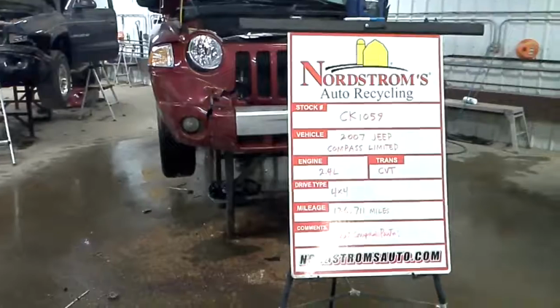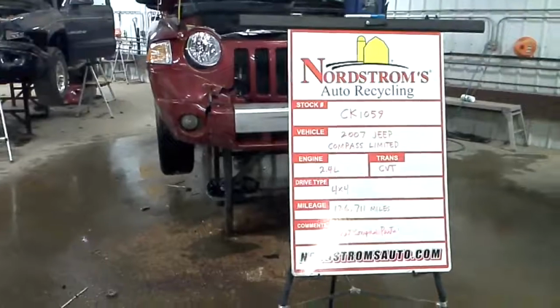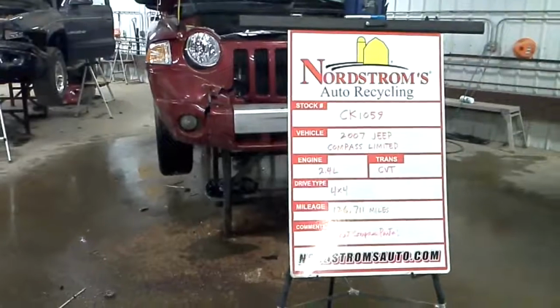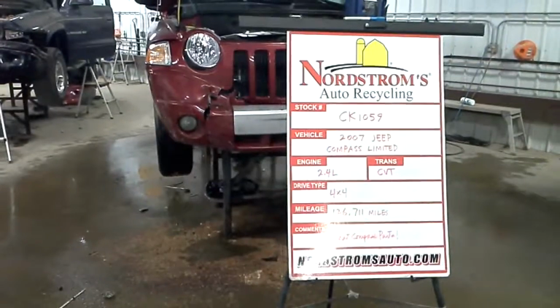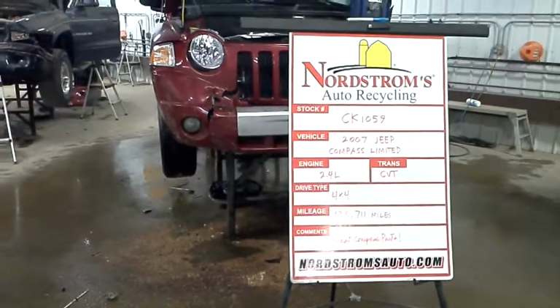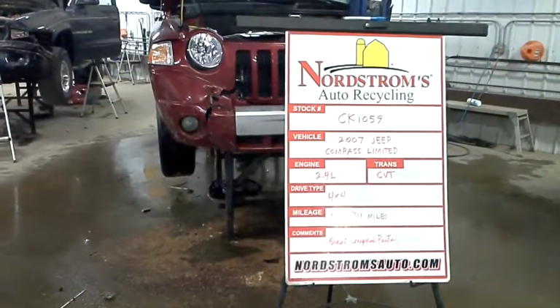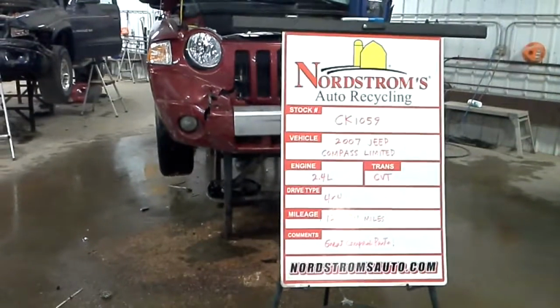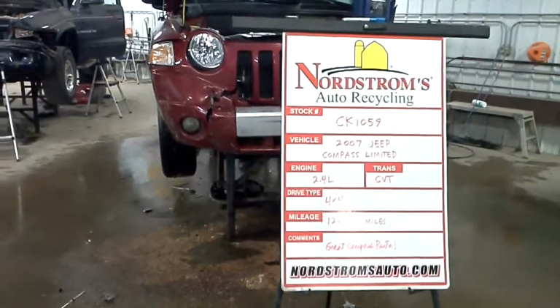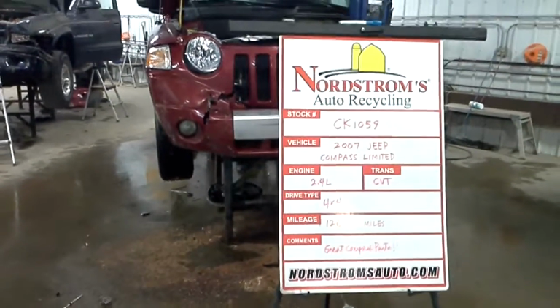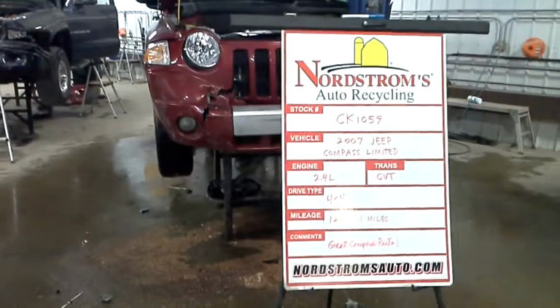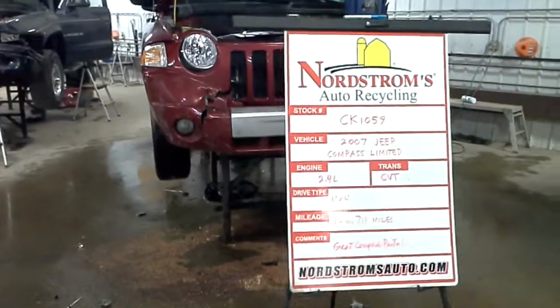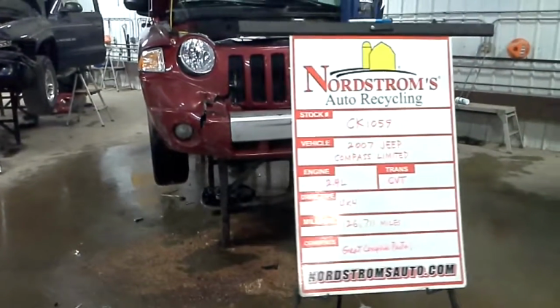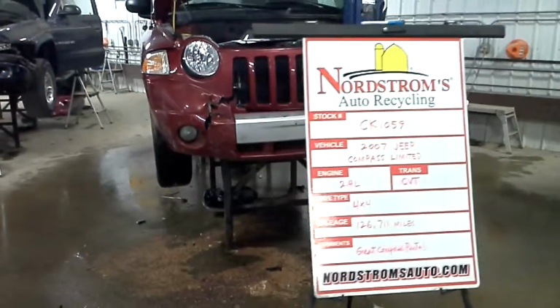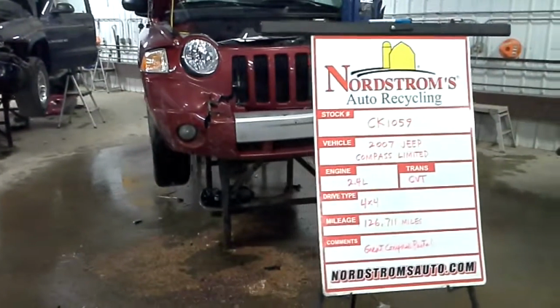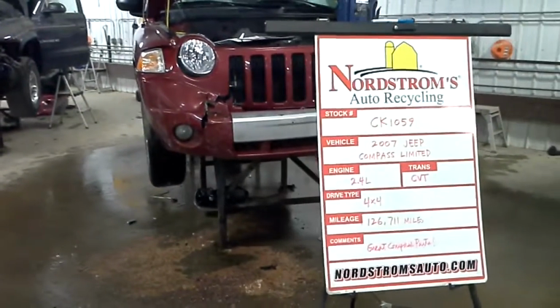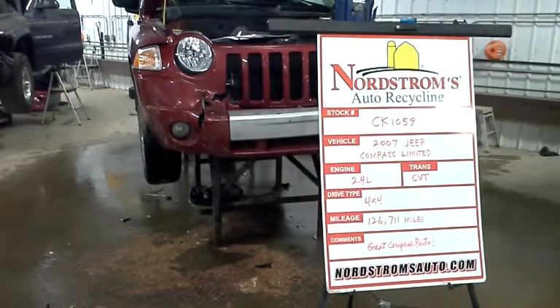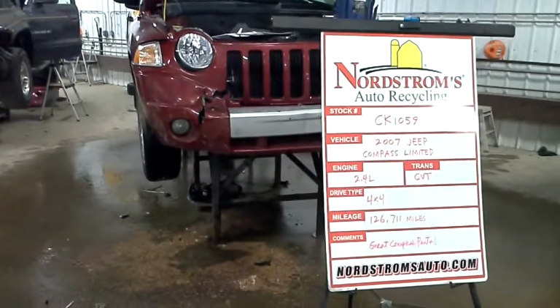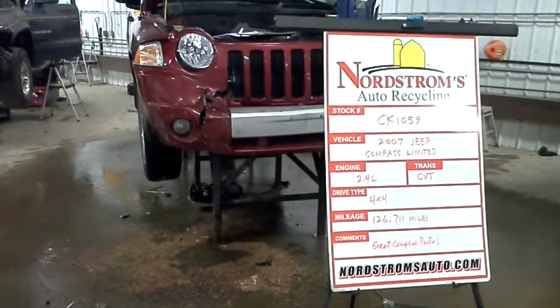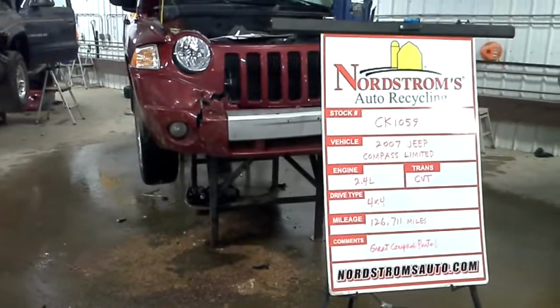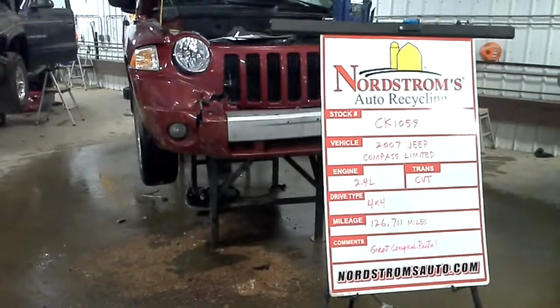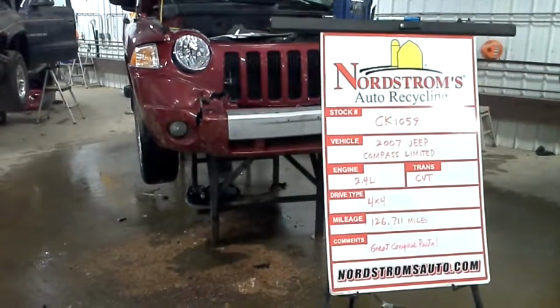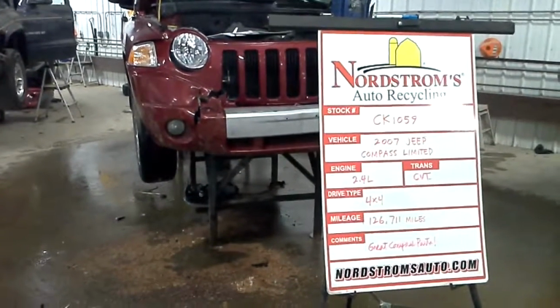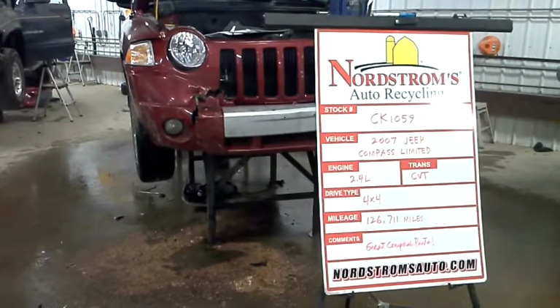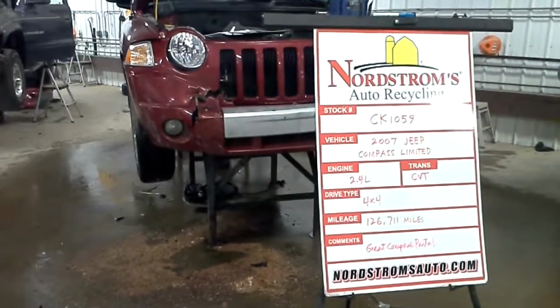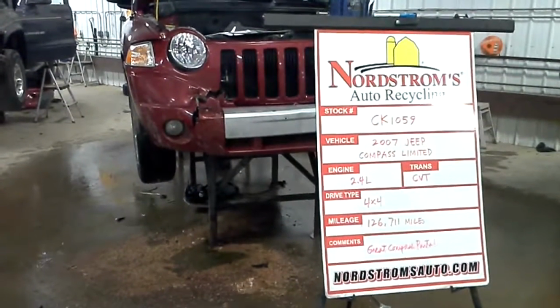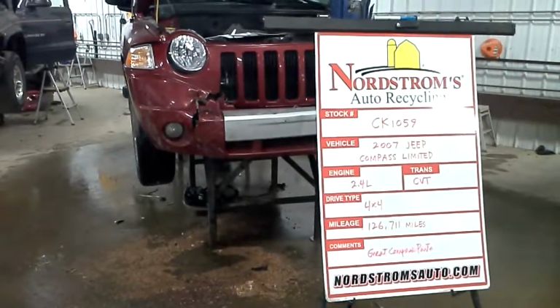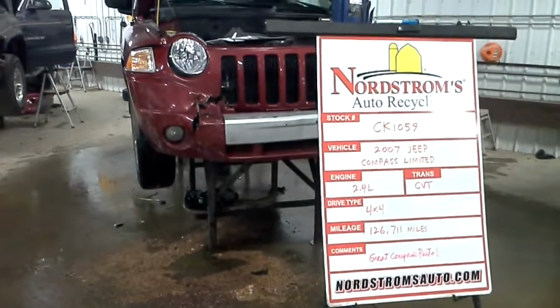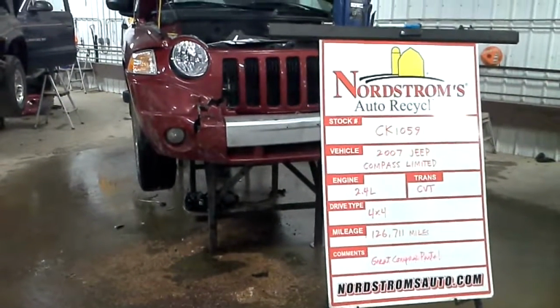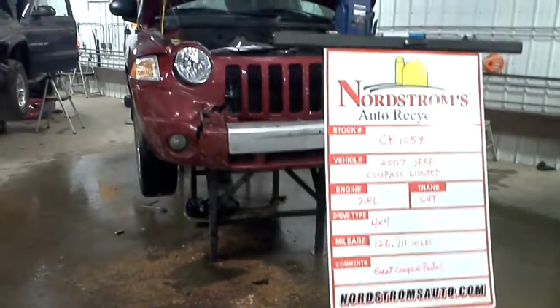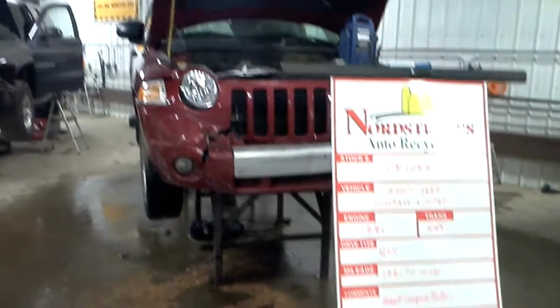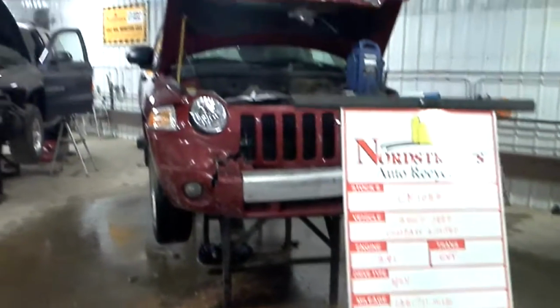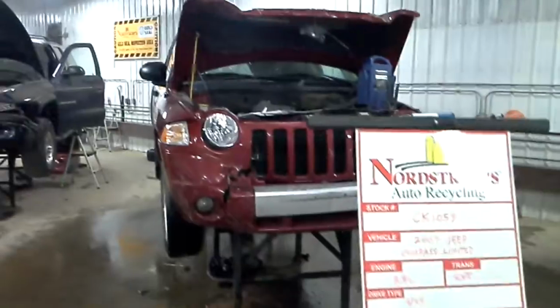Hello and welcome to Nordstrom's Auto Recycling. Today we have stock number CK1059.